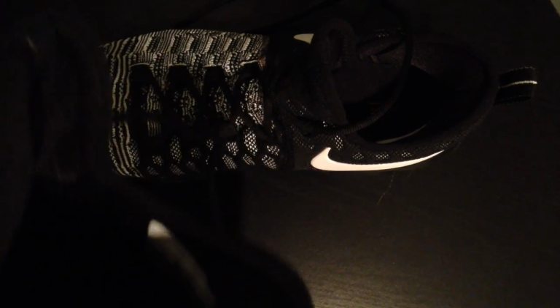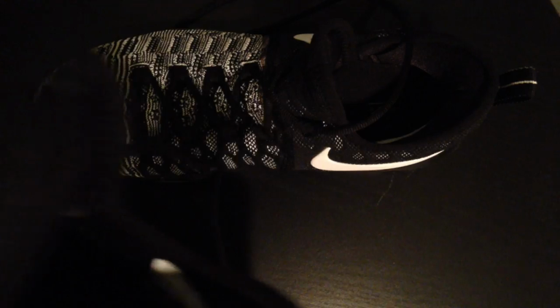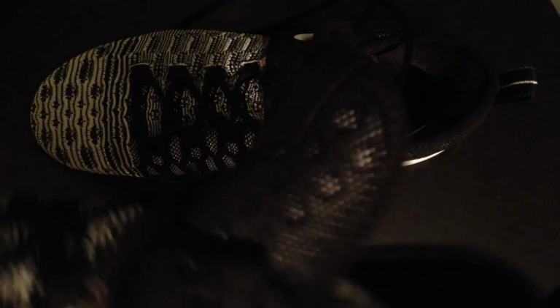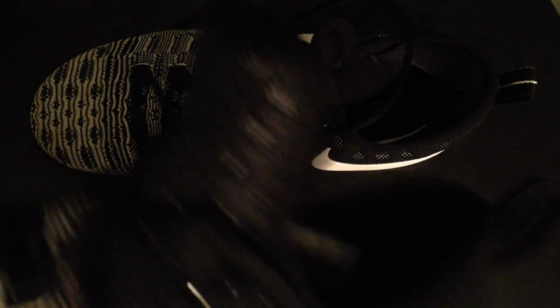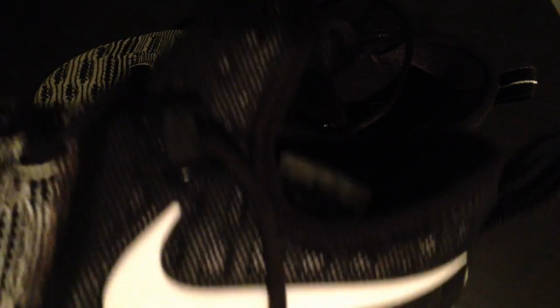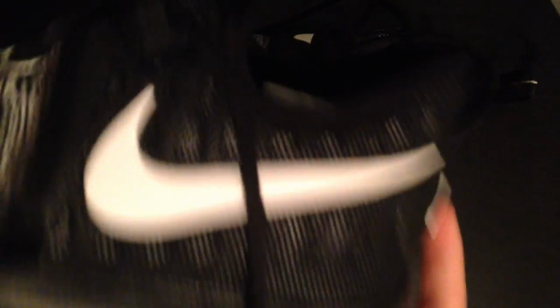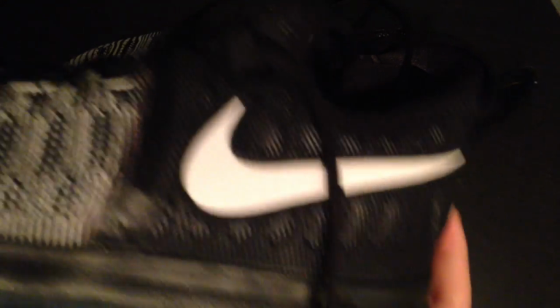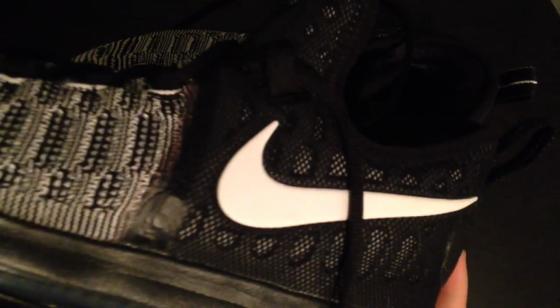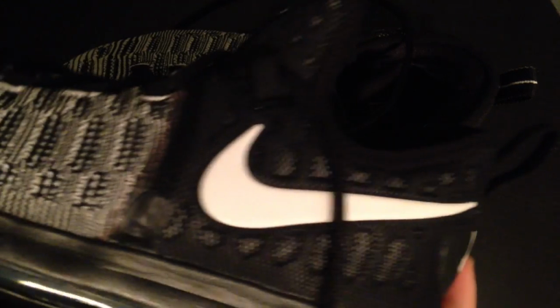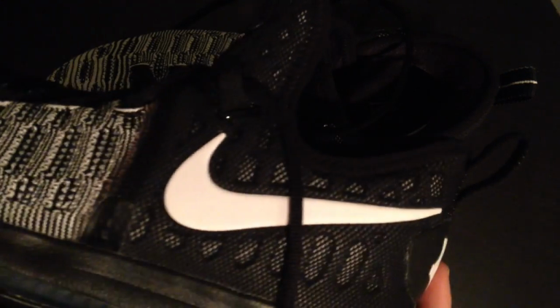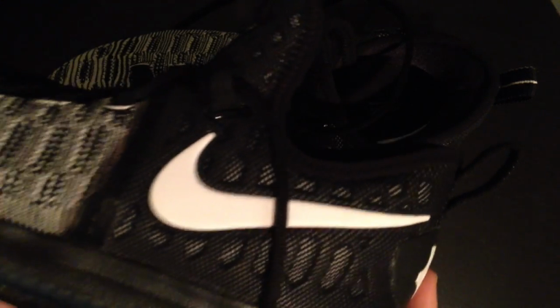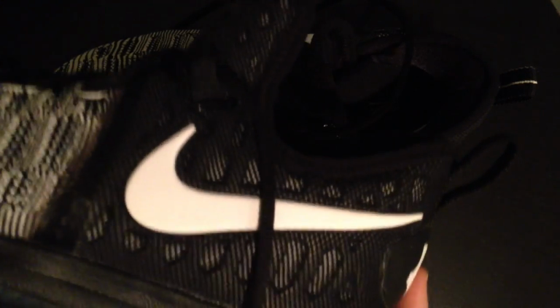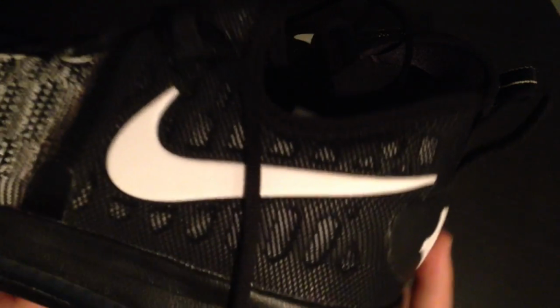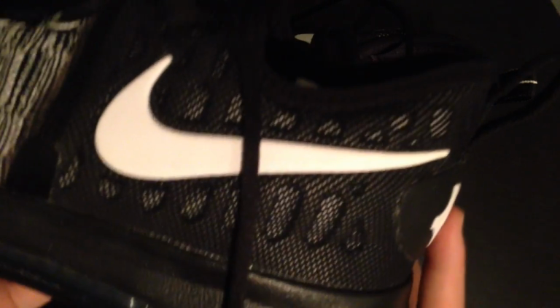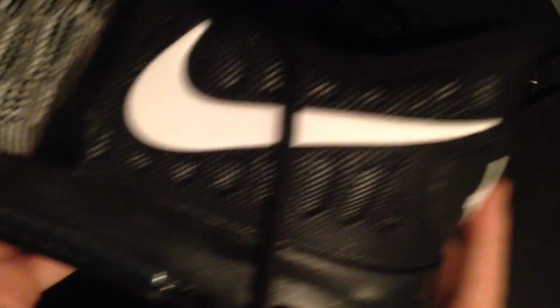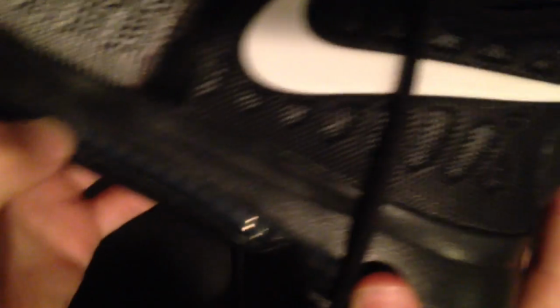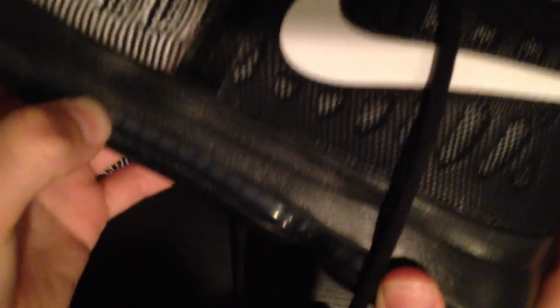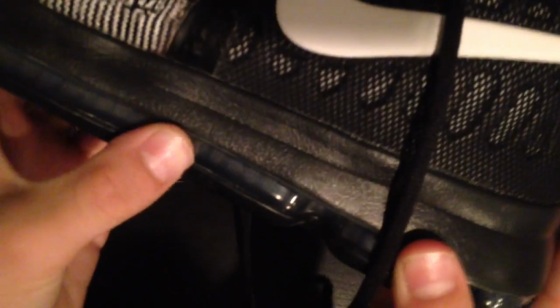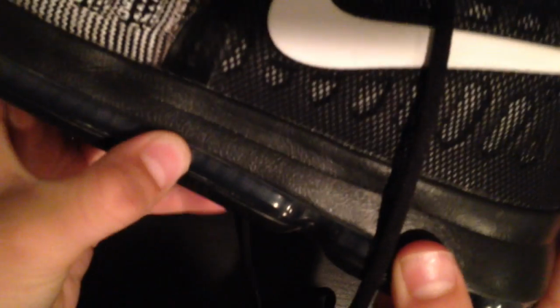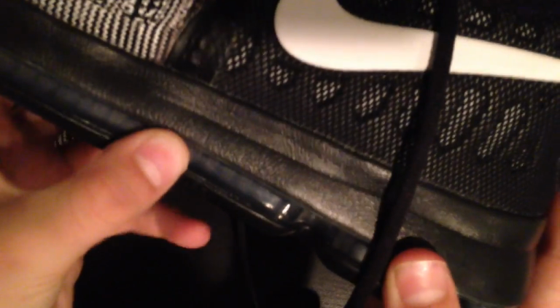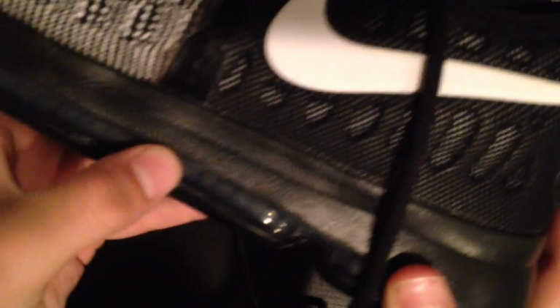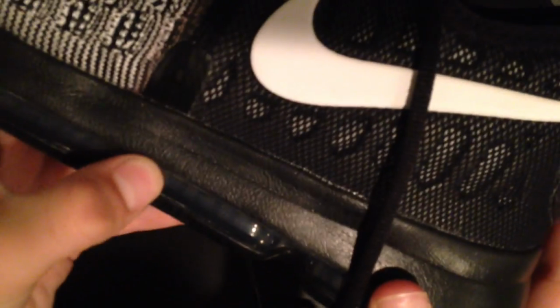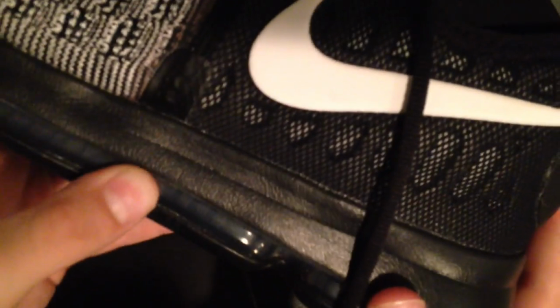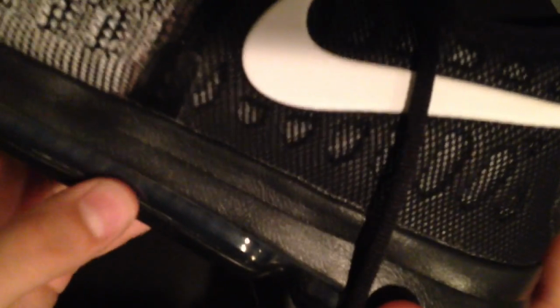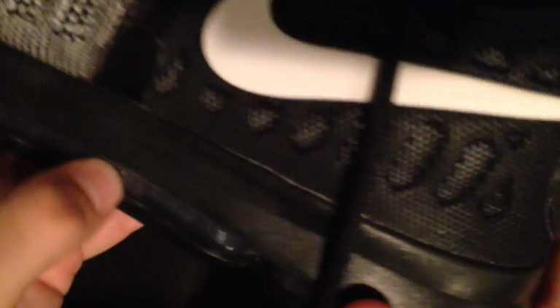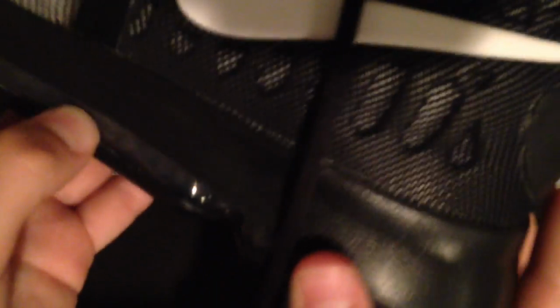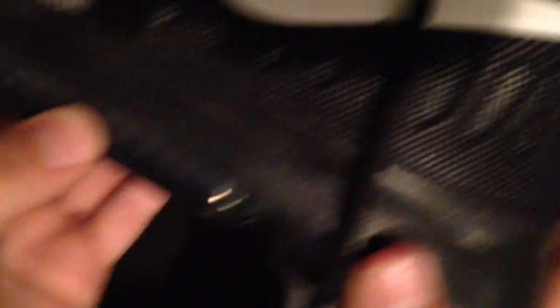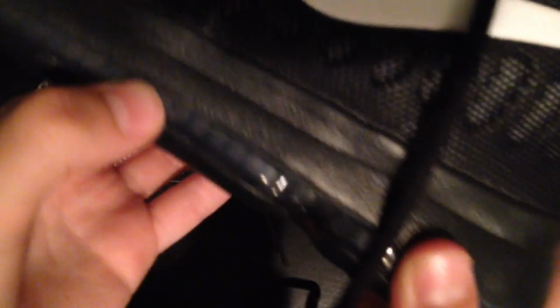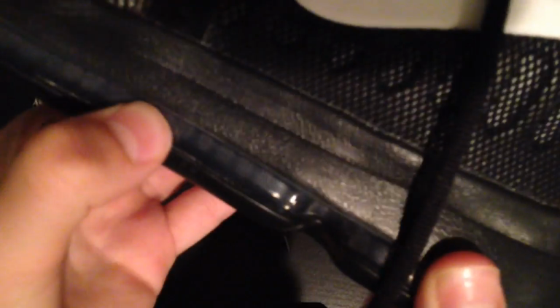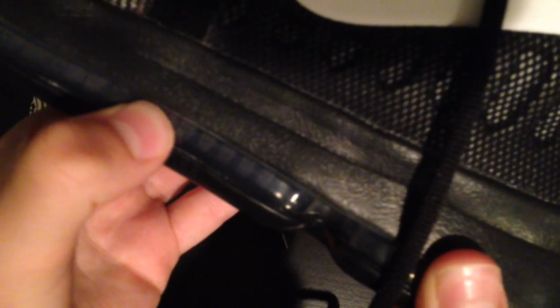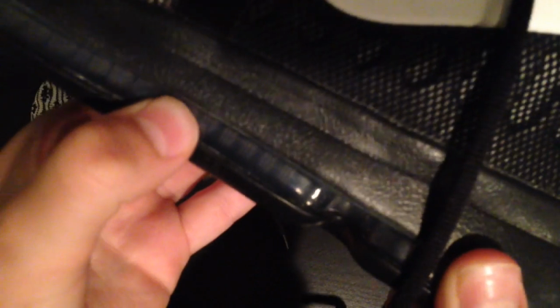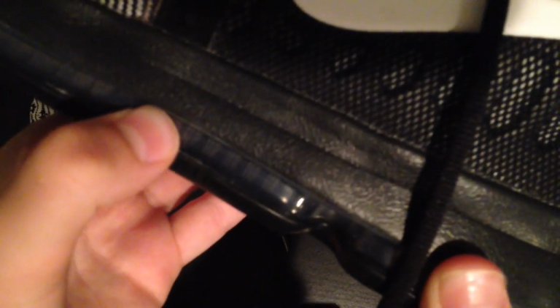They are a tiny bit big for me — I'm an 8.5 — but these are the sizes I had. And there's the air unit right there.